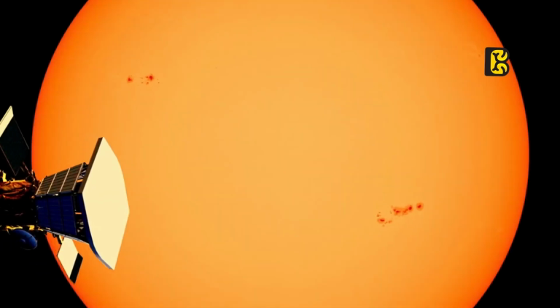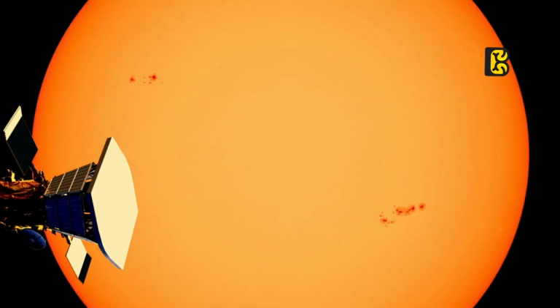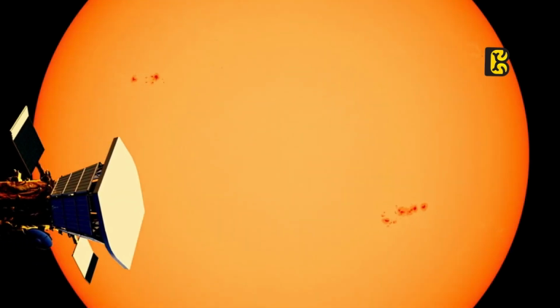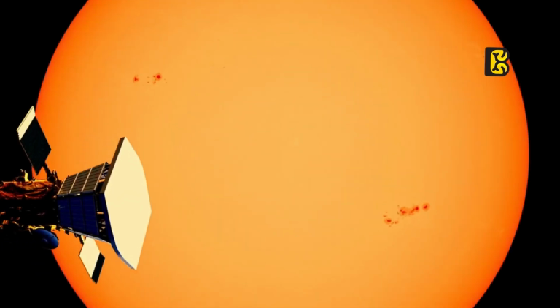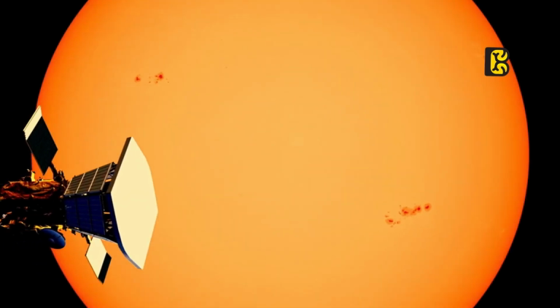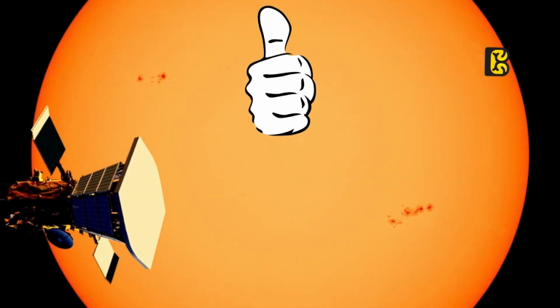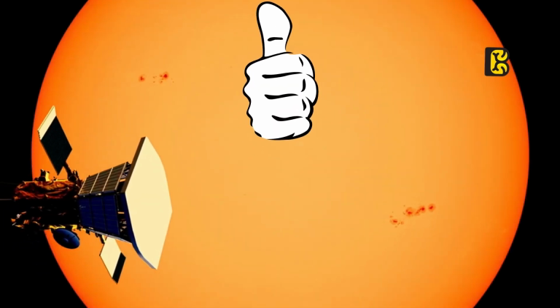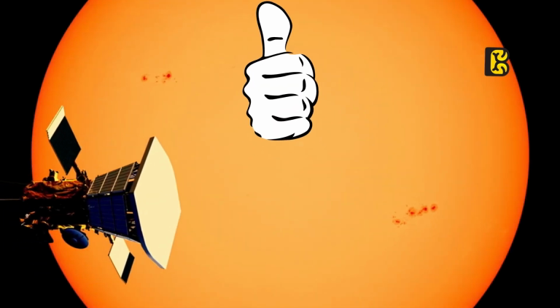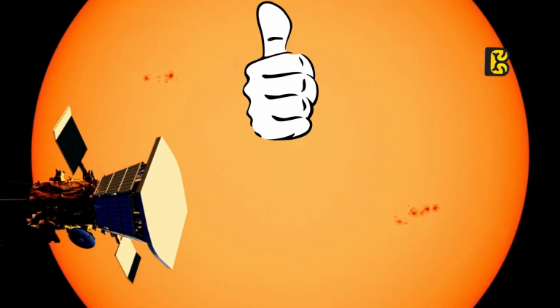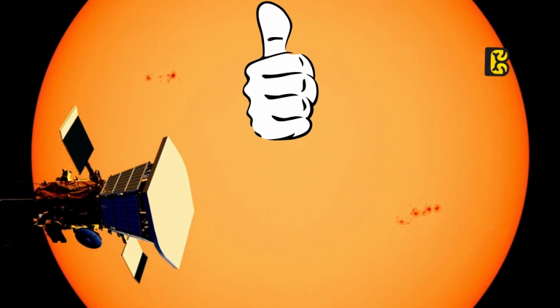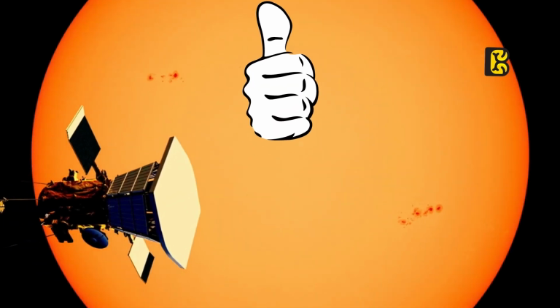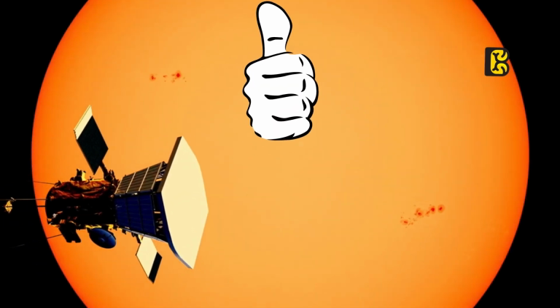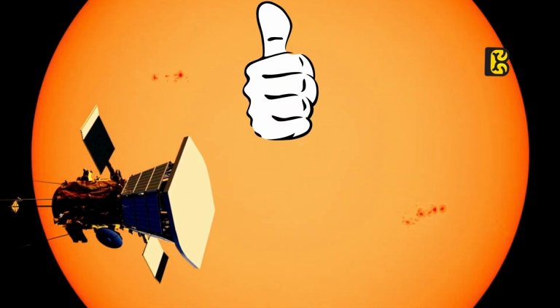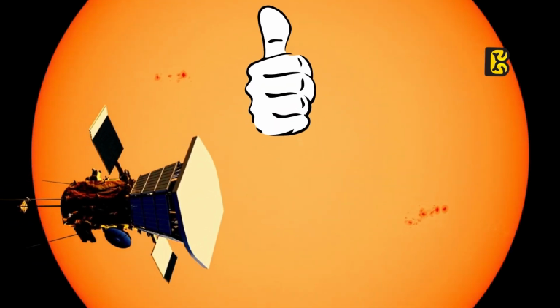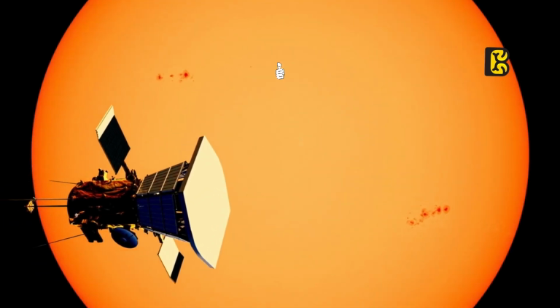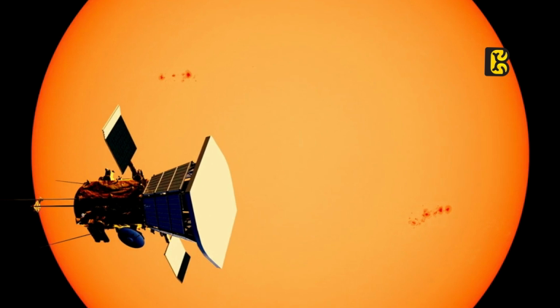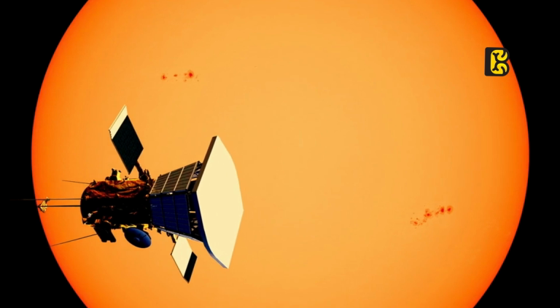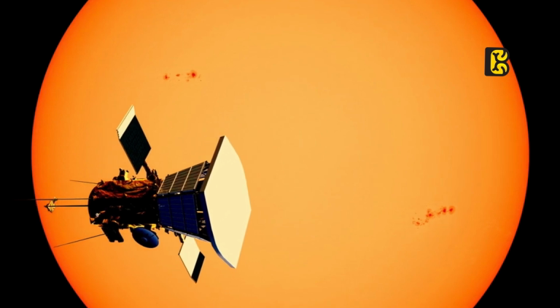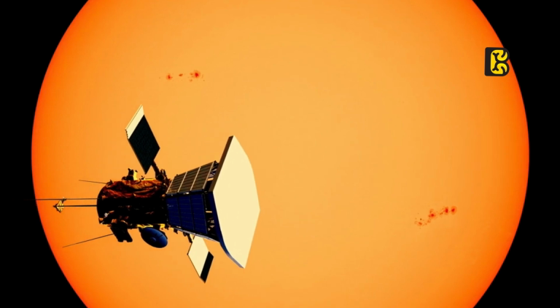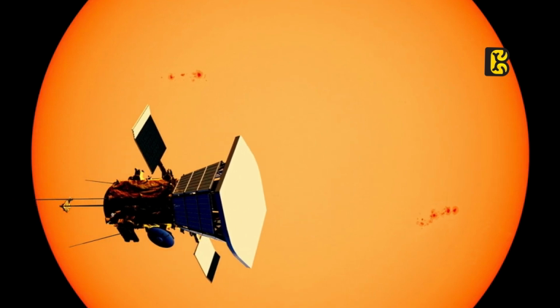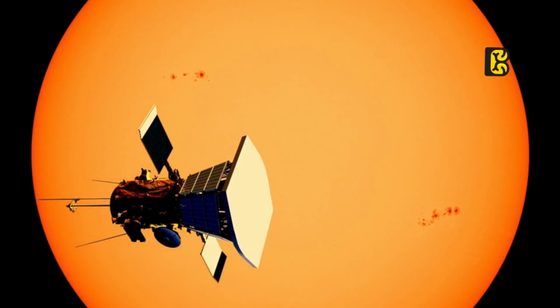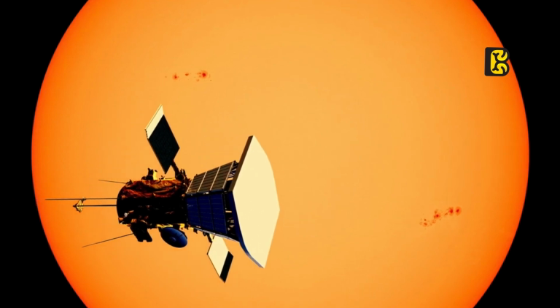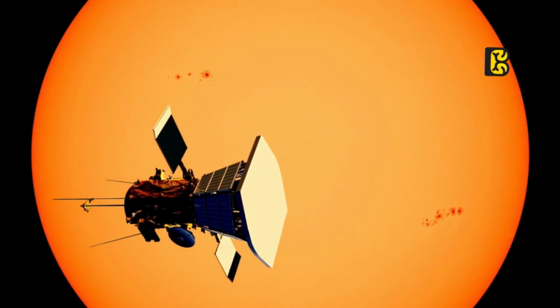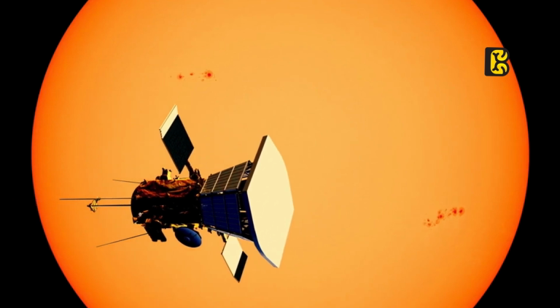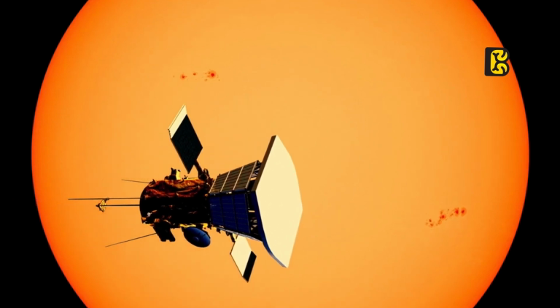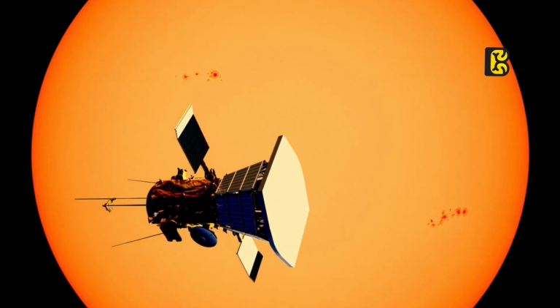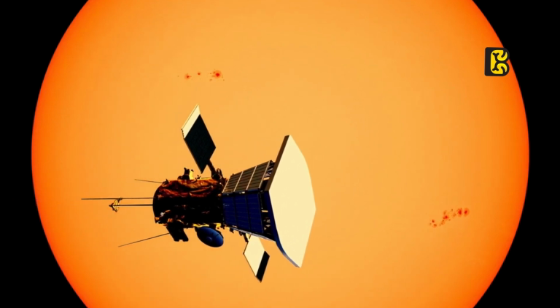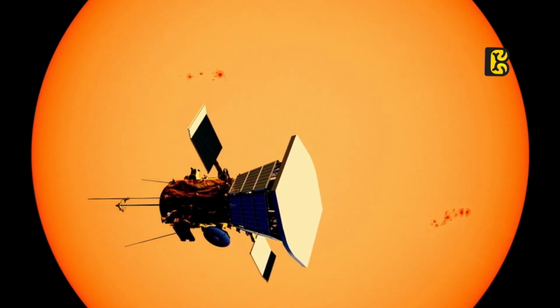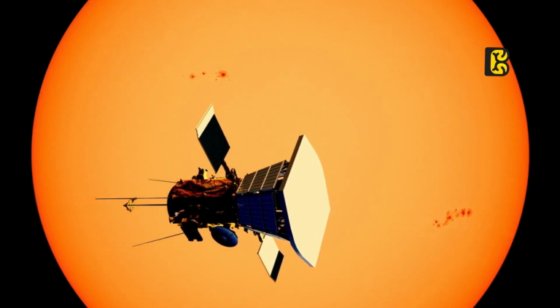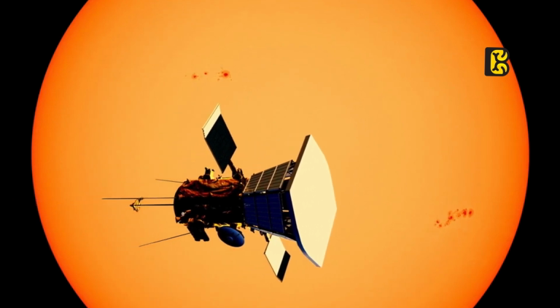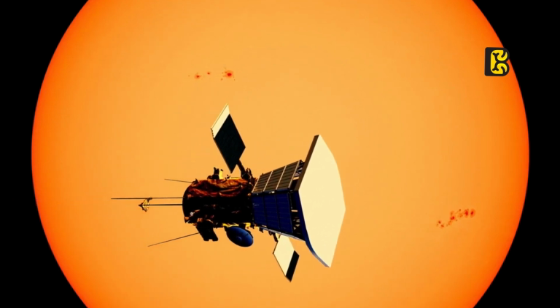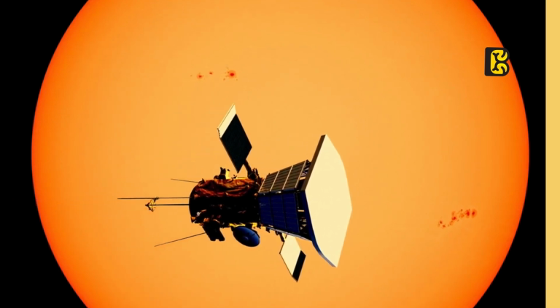It operates flawlessly, even in temperatures of thousands of degrees Celsius. Let's explore the details.